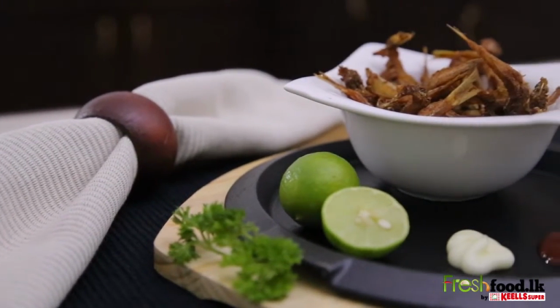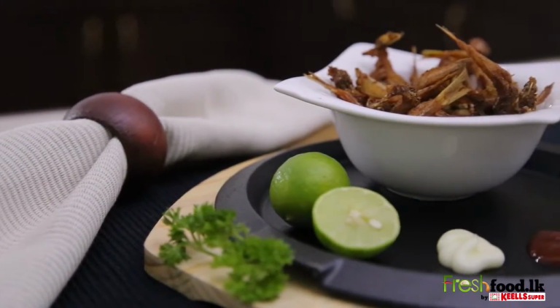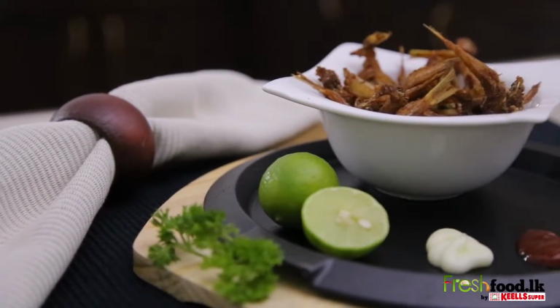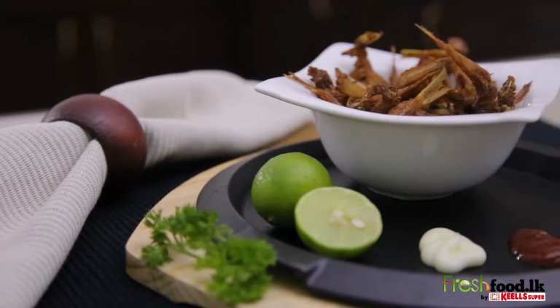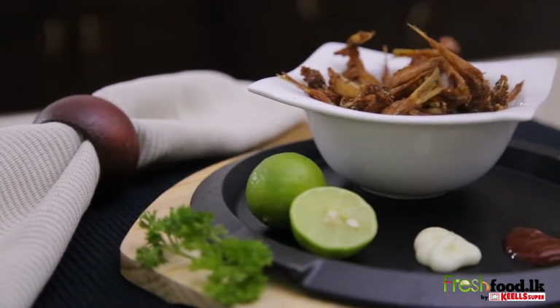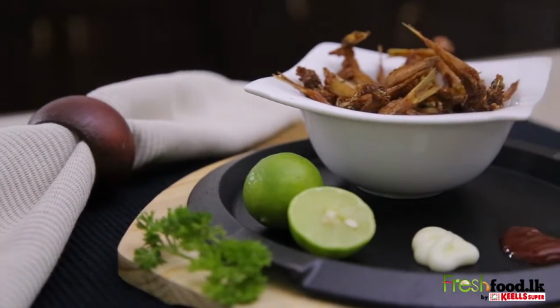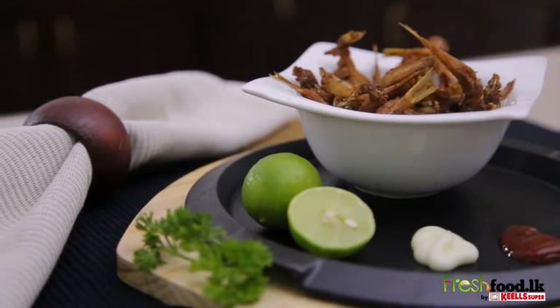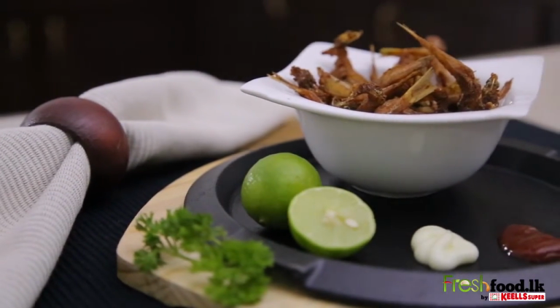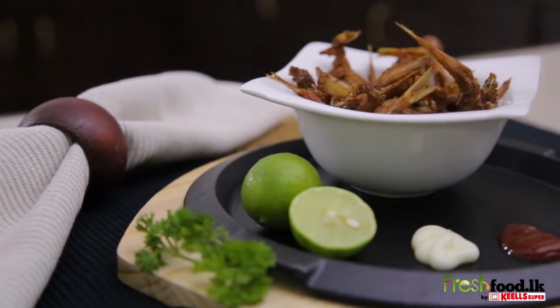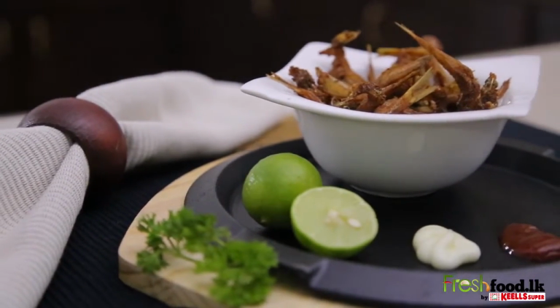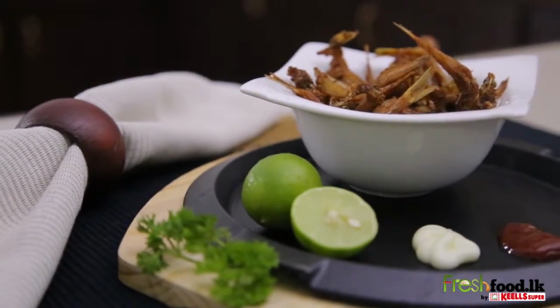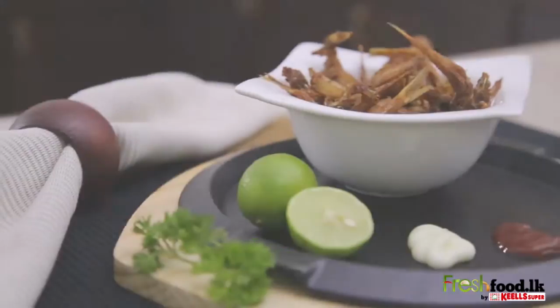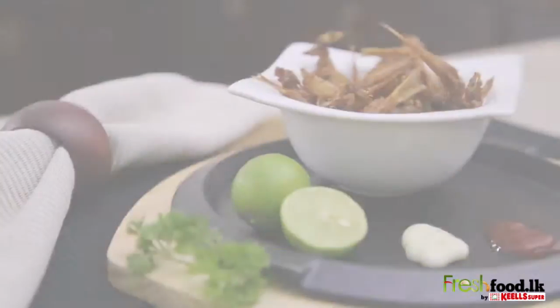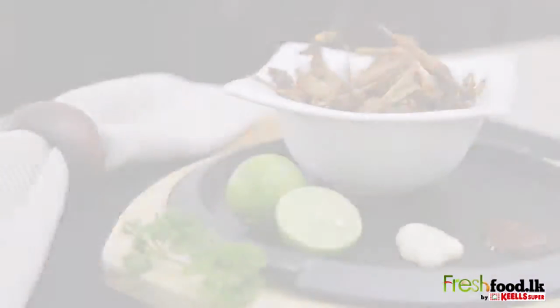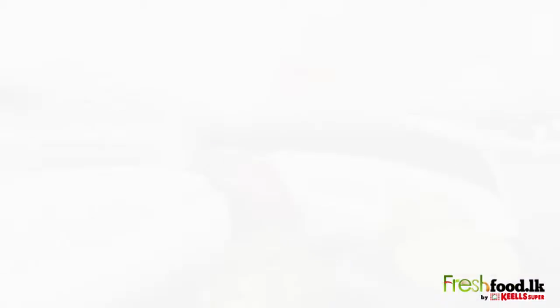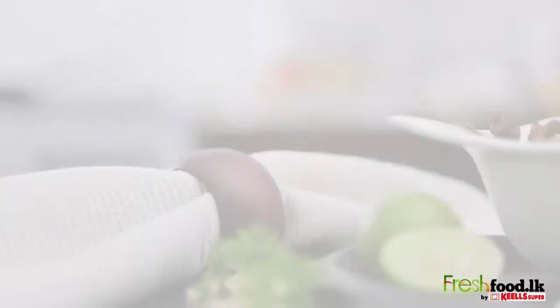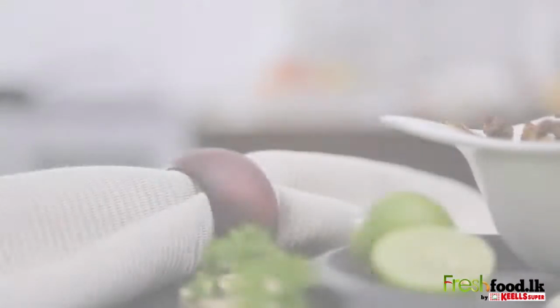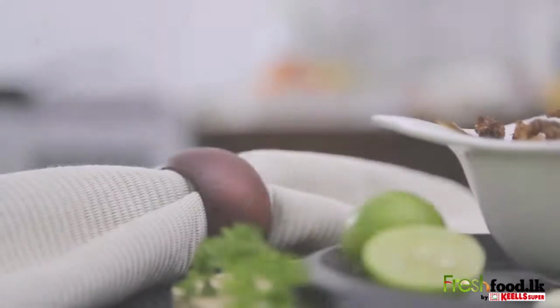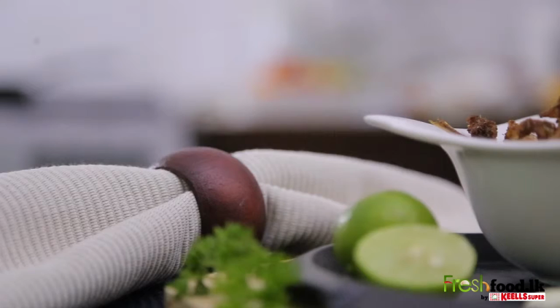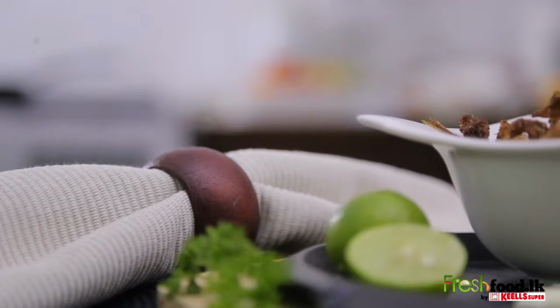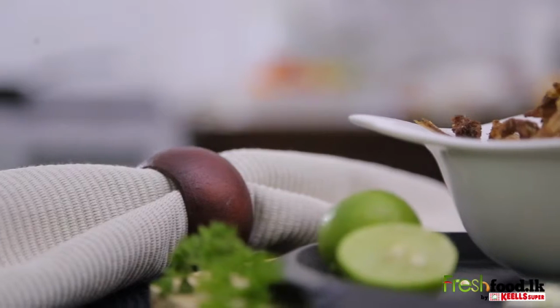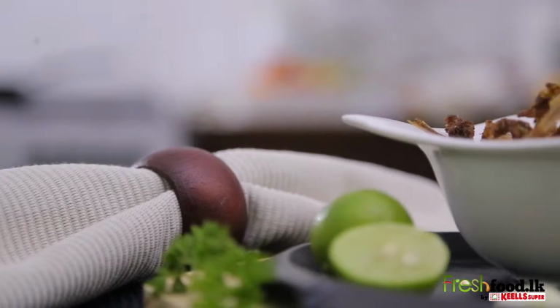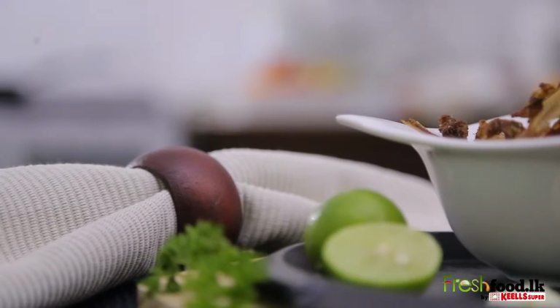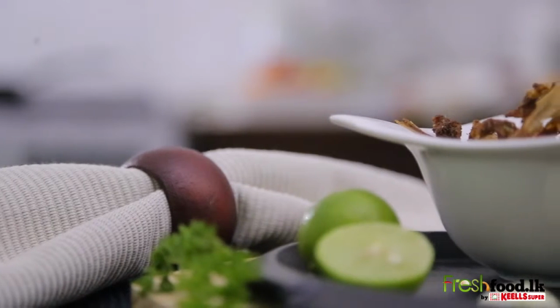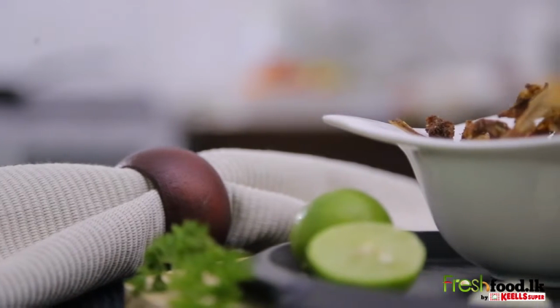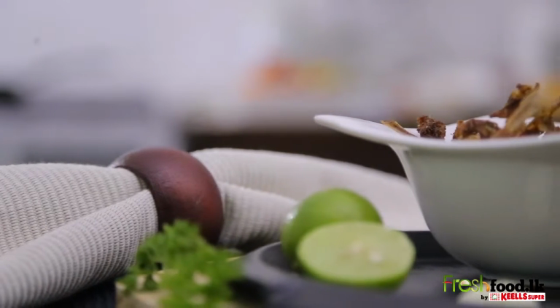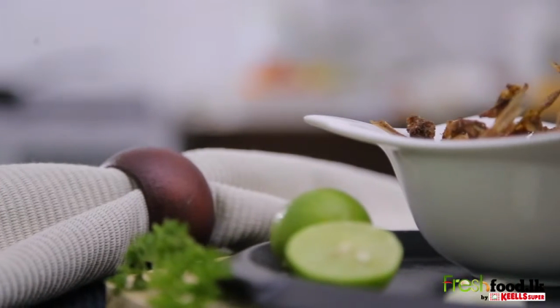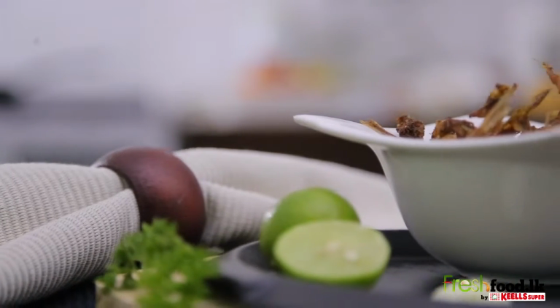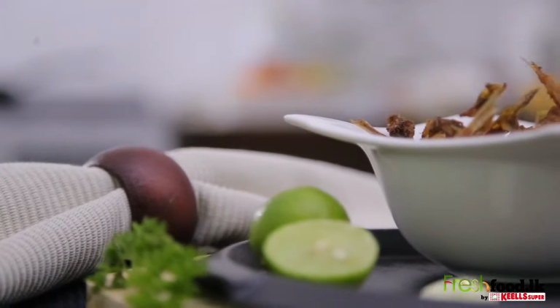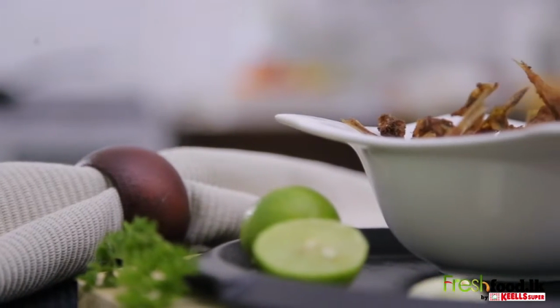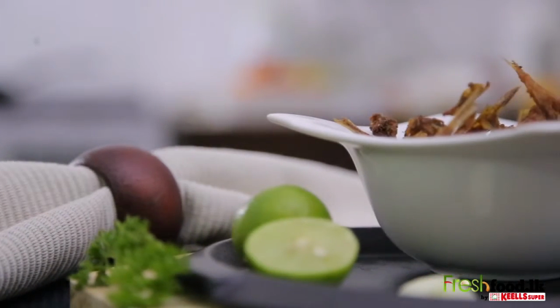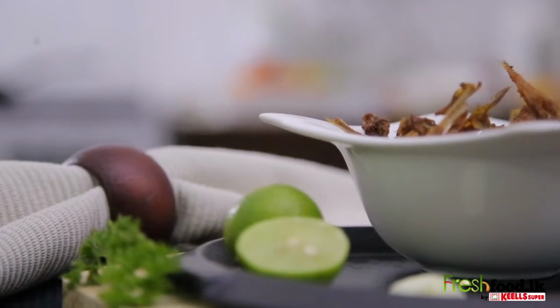It's time to make the easiest and the most tastiest dish of a lifetime.